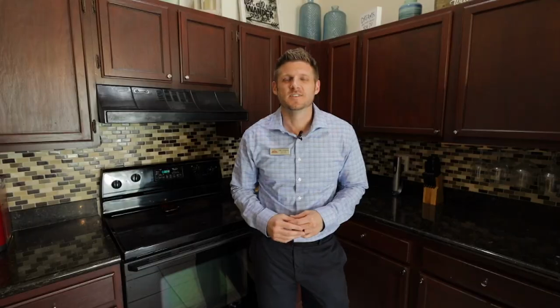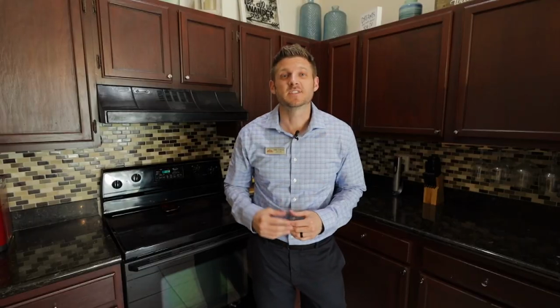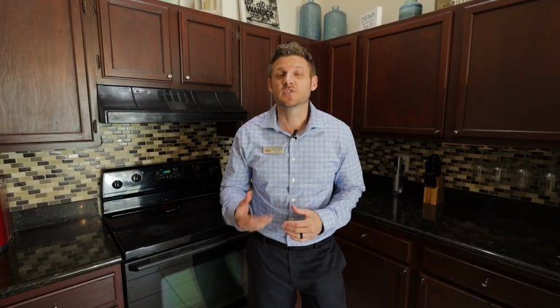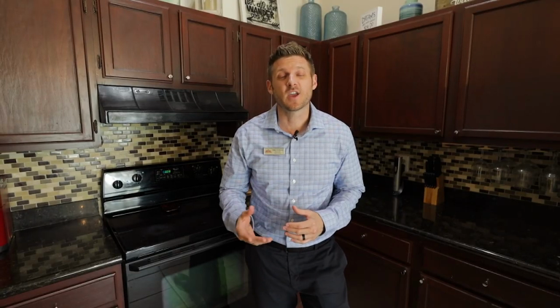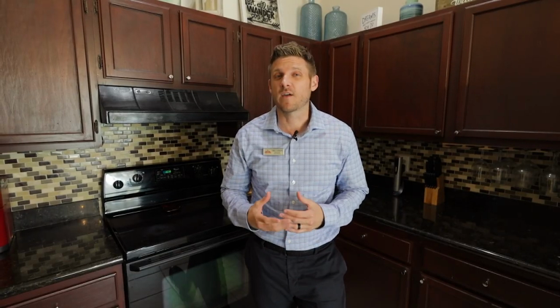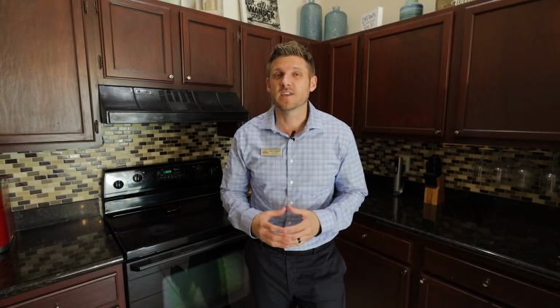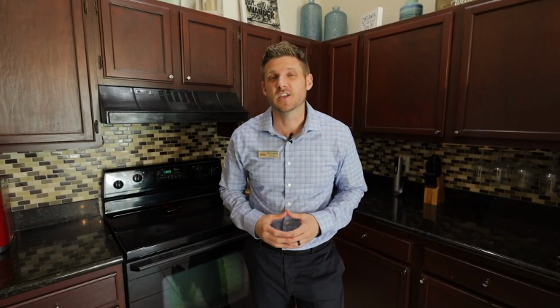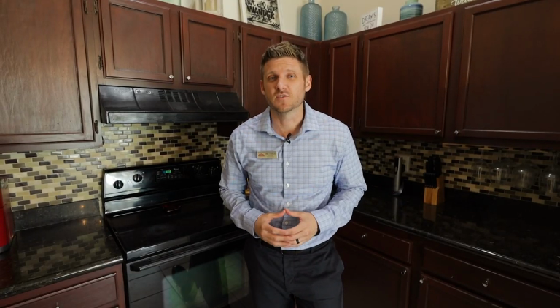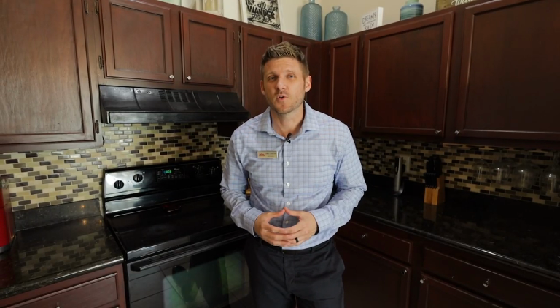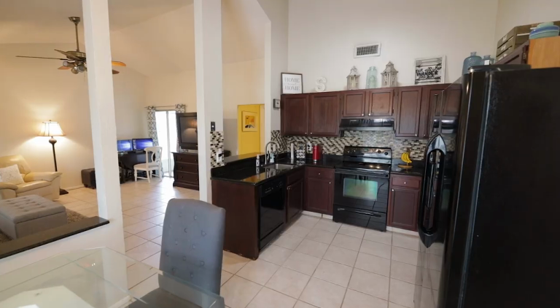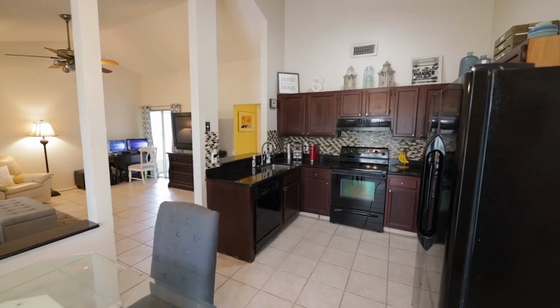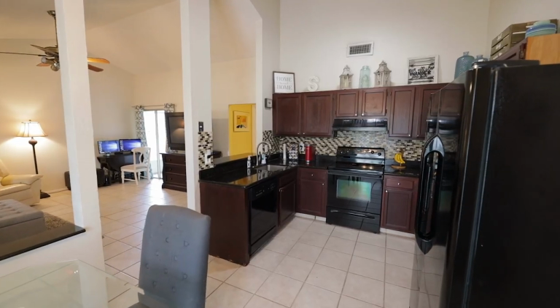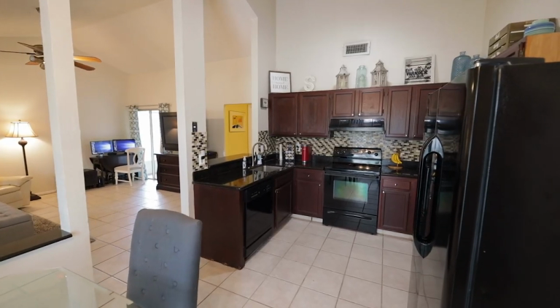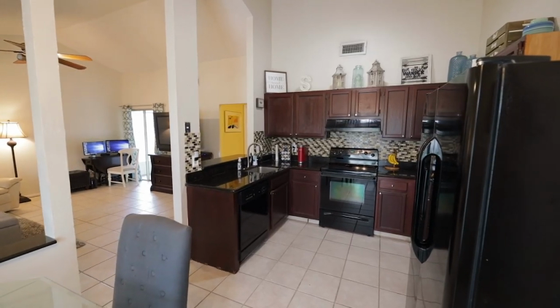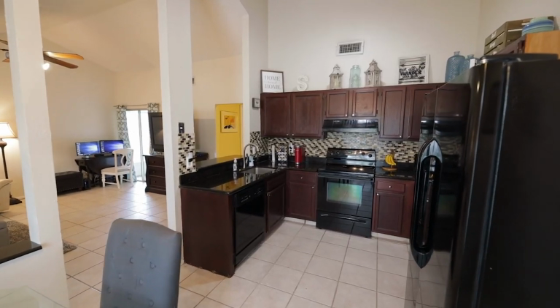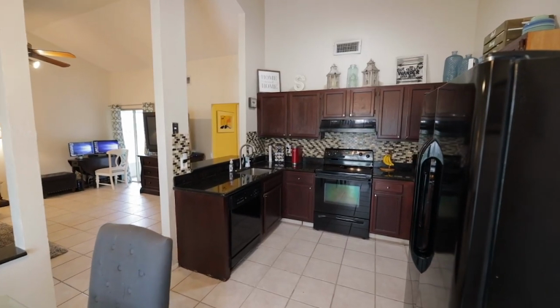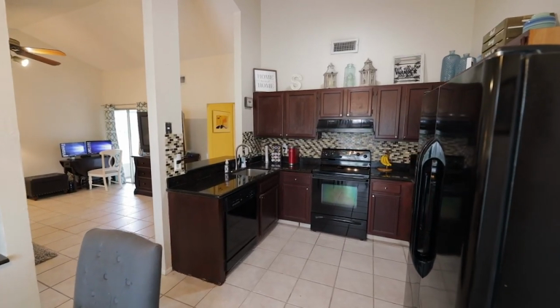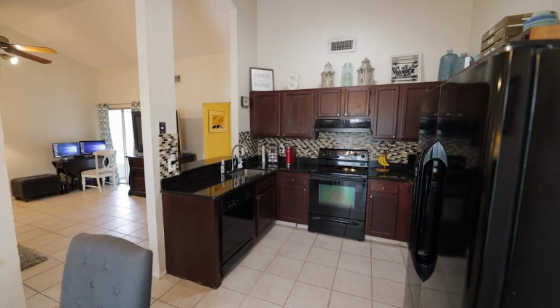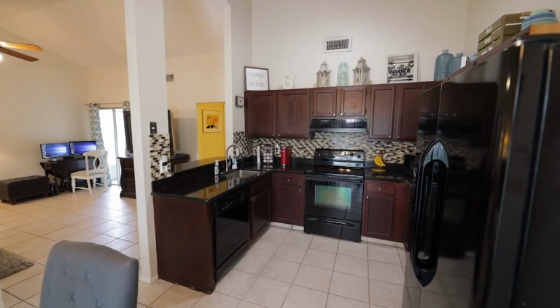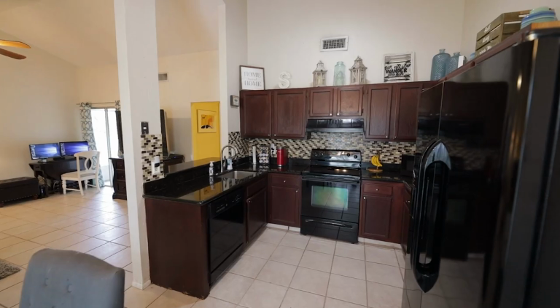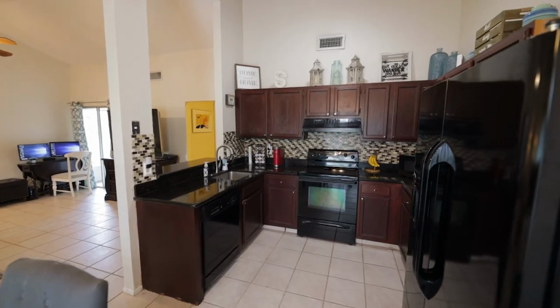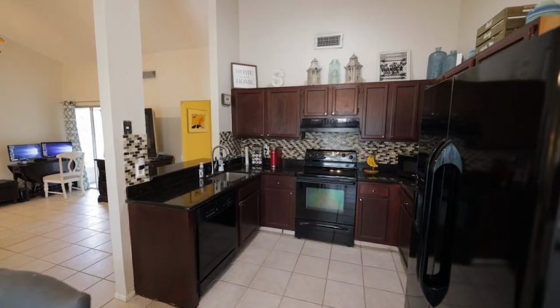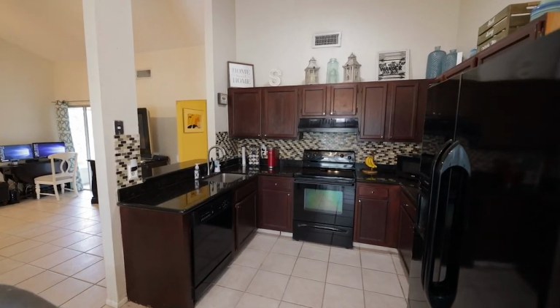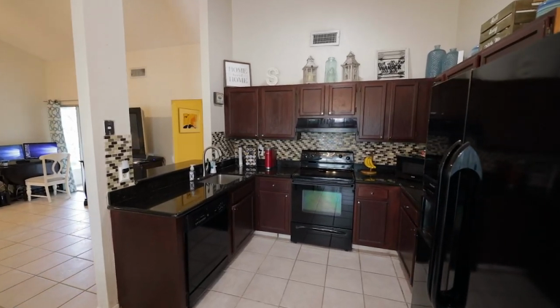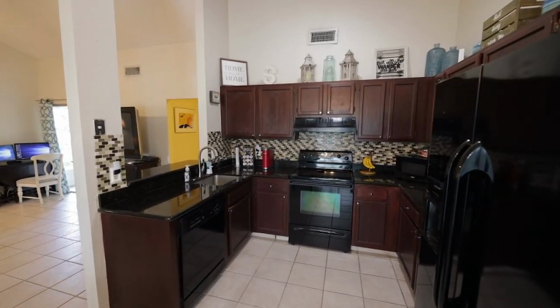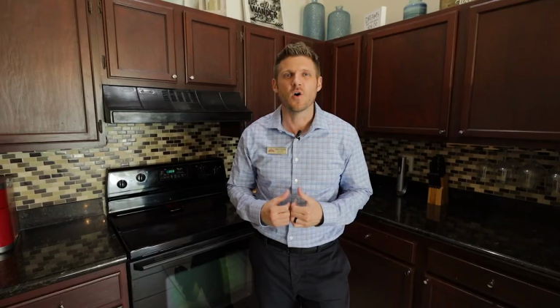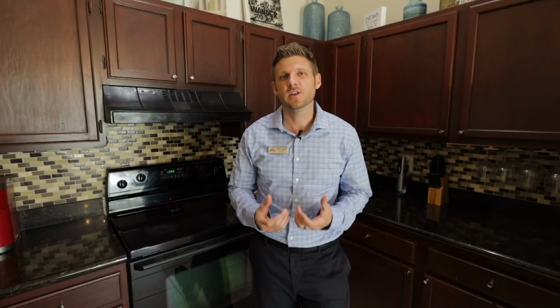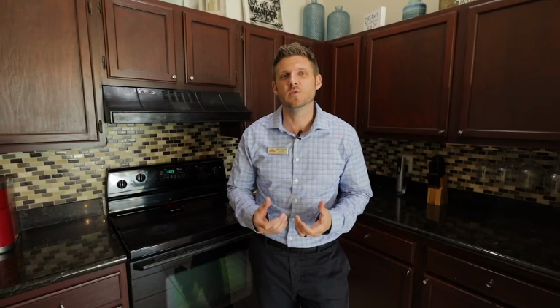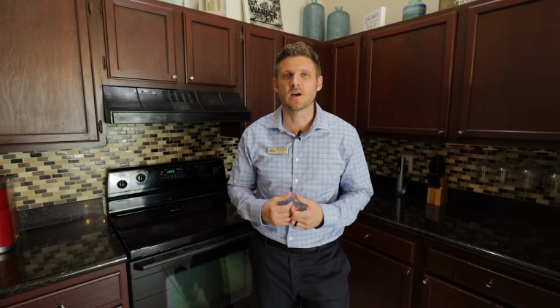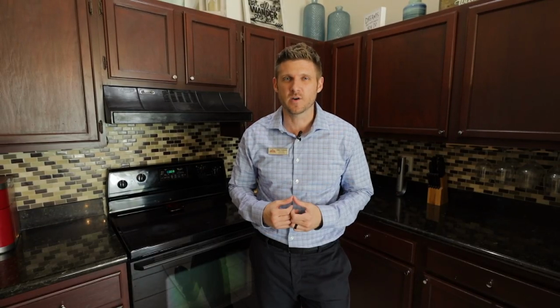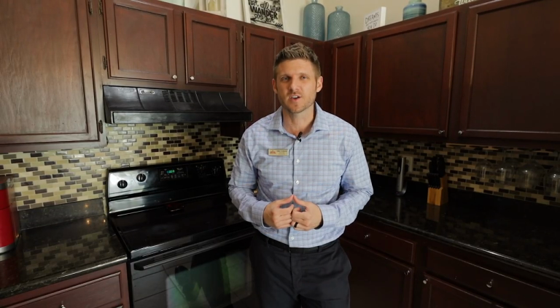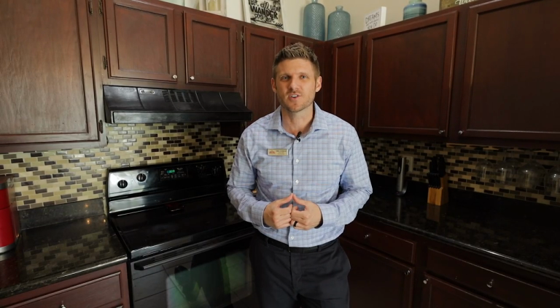The seller took care of everything in the kitchen for you, from the resurfaced cabinets to the granite countertop and the custom backsplash. All you need to do is come here and get cooking.